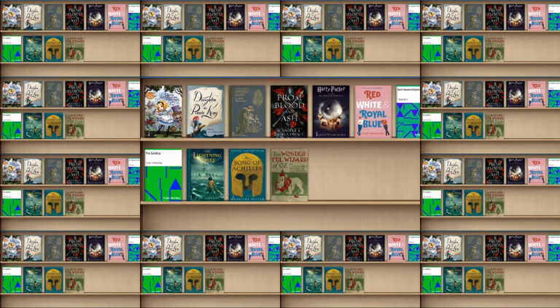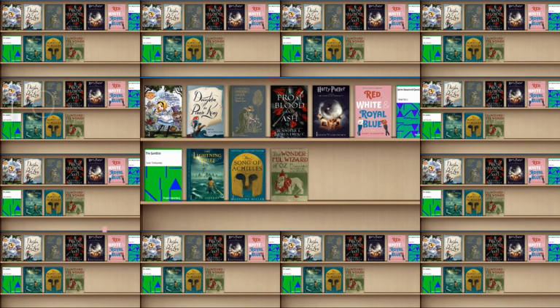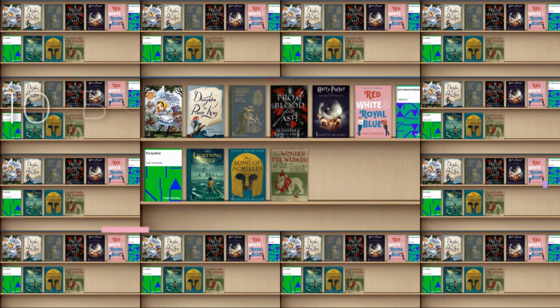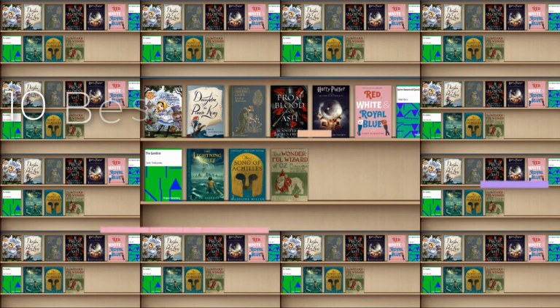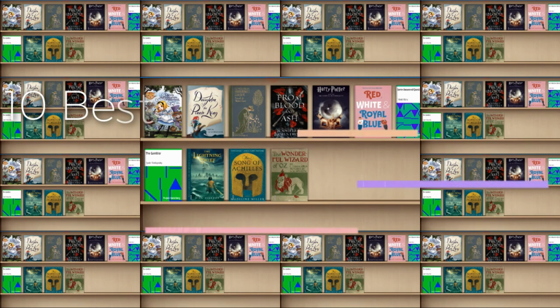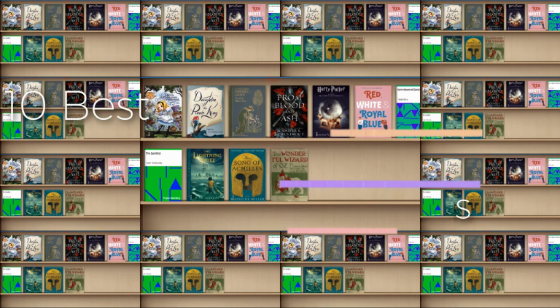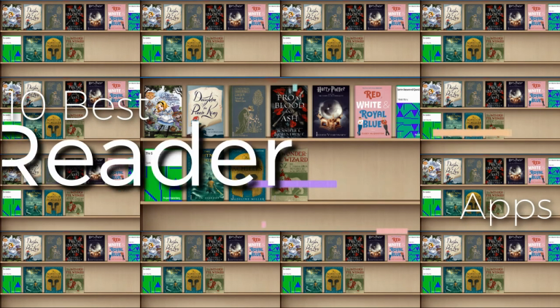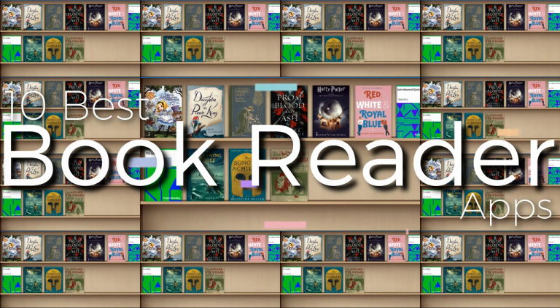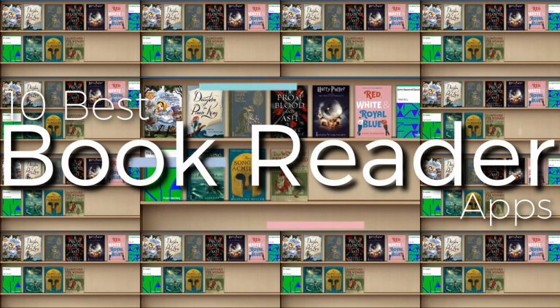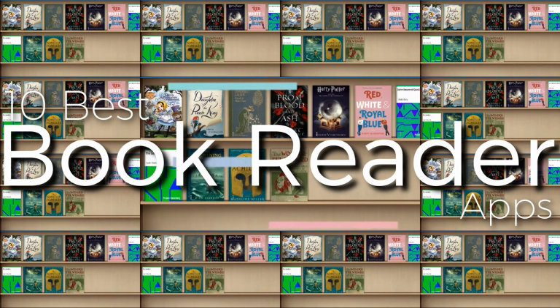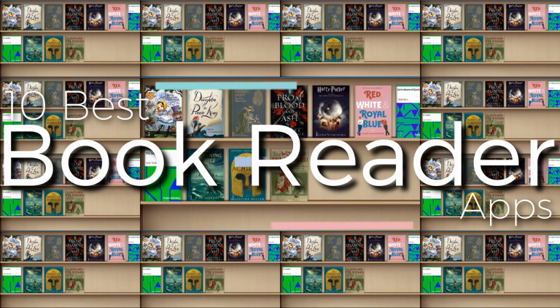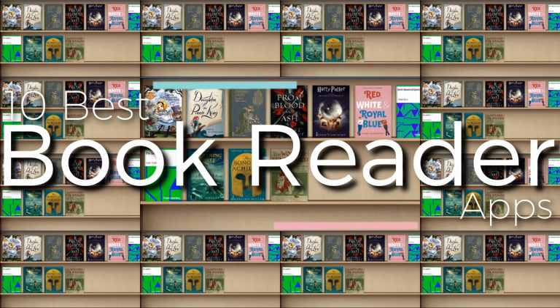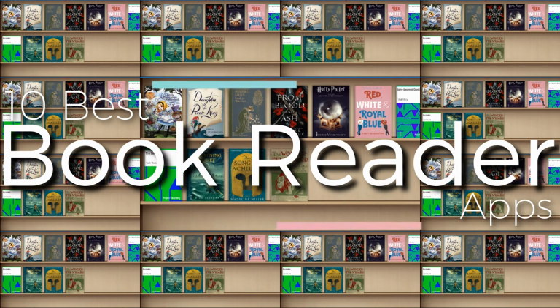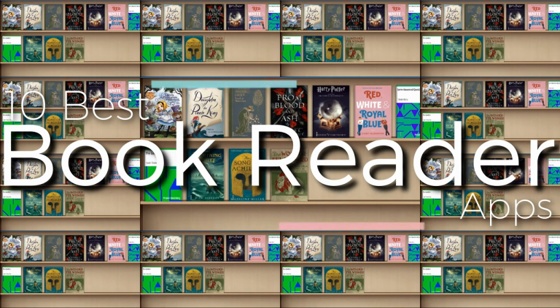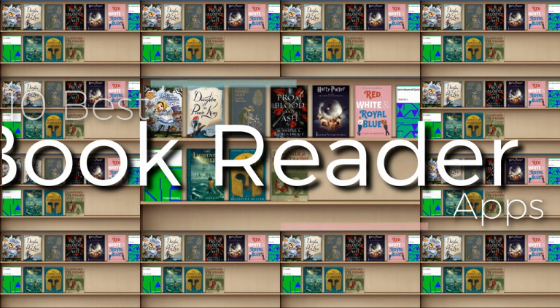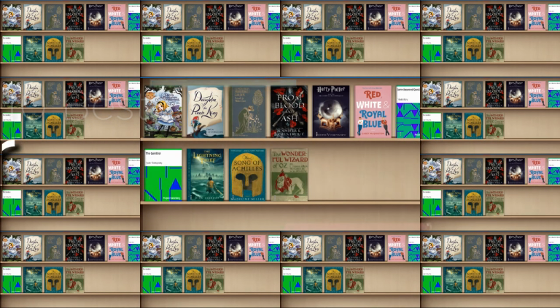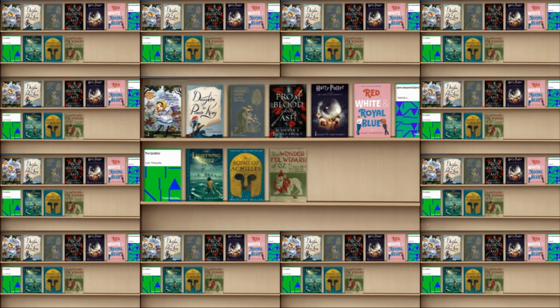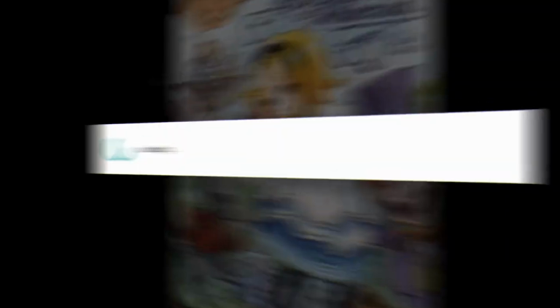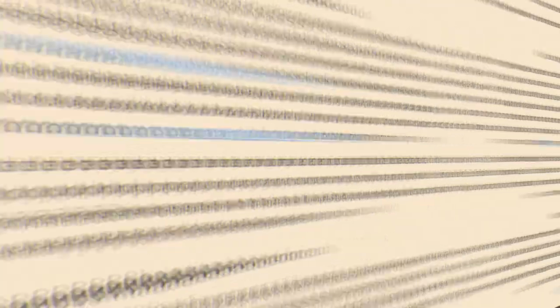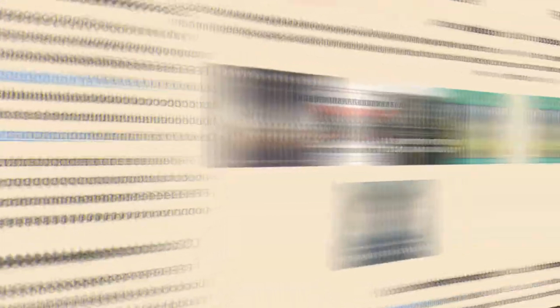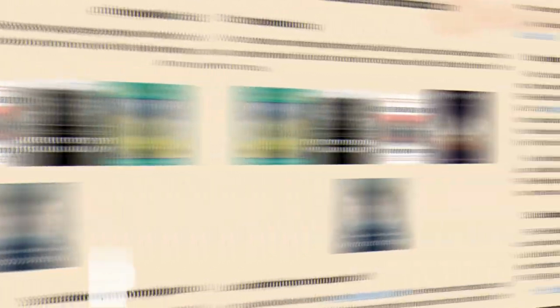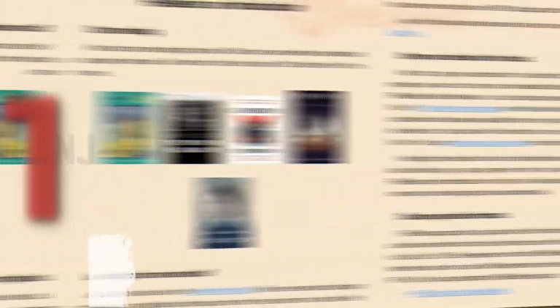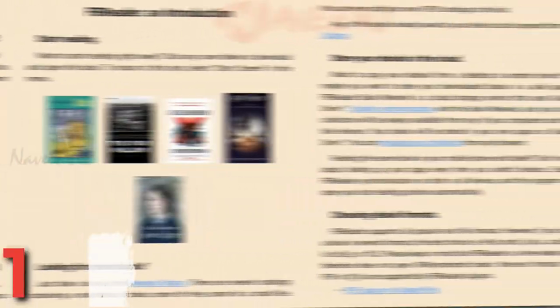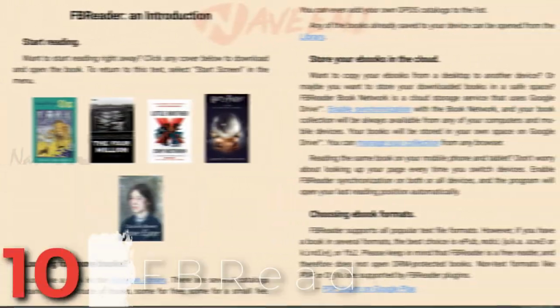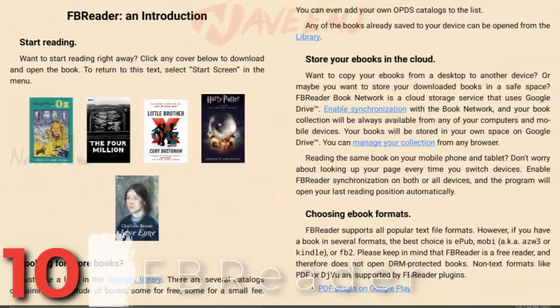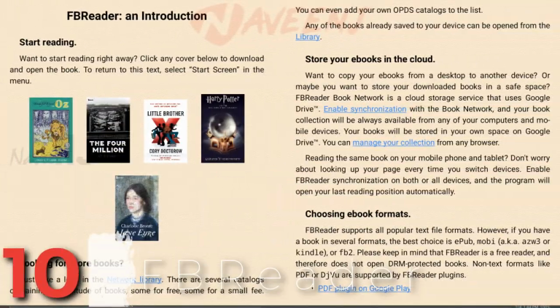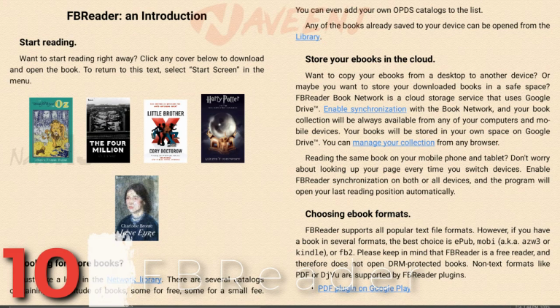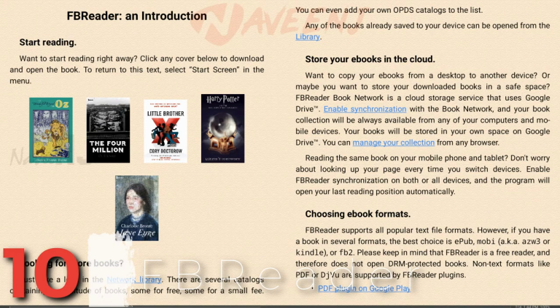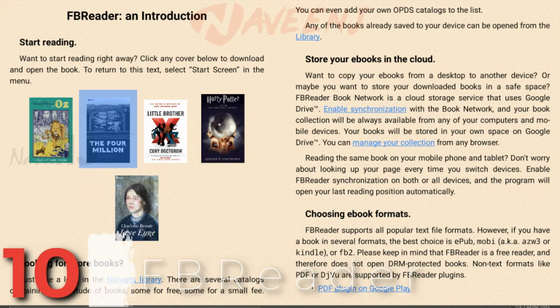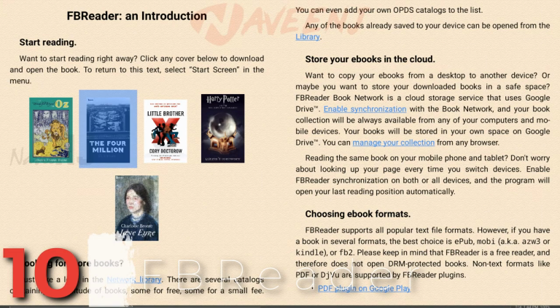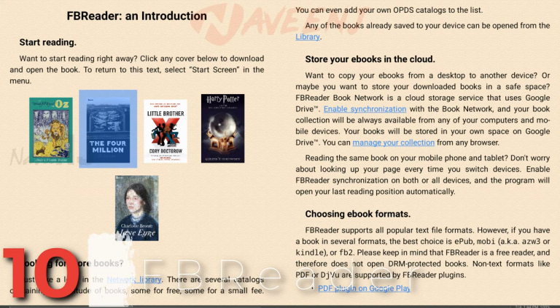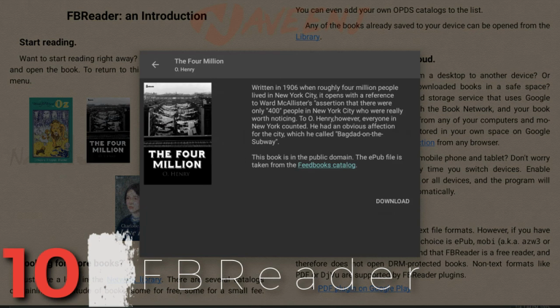10 Best Book Reader Apps. Number 10: FB Reader.